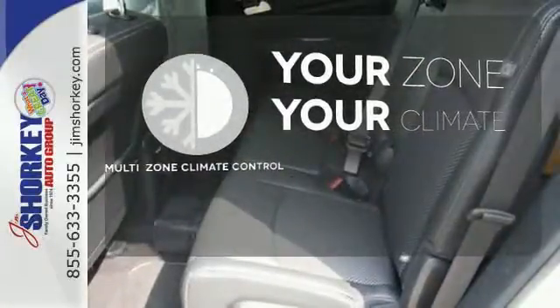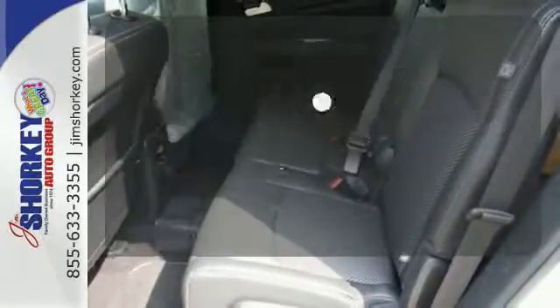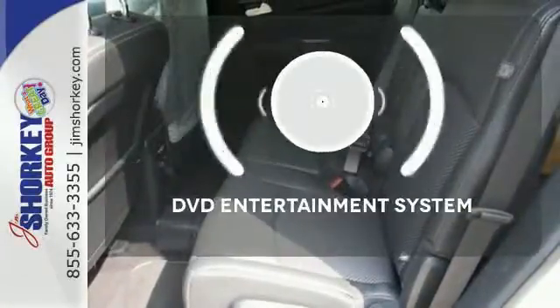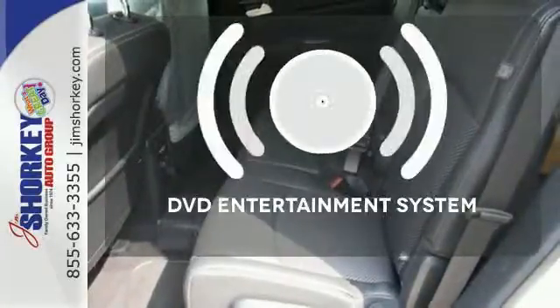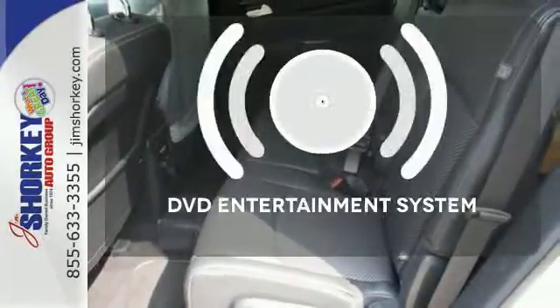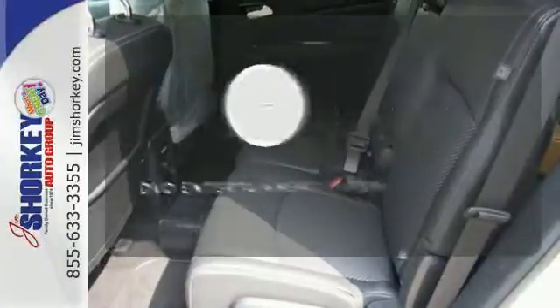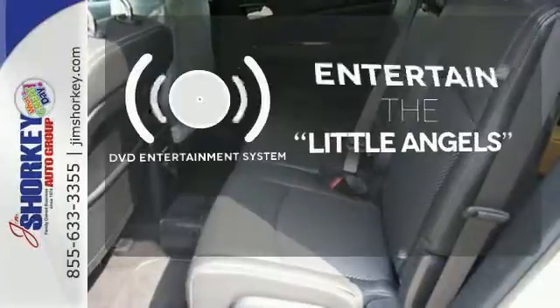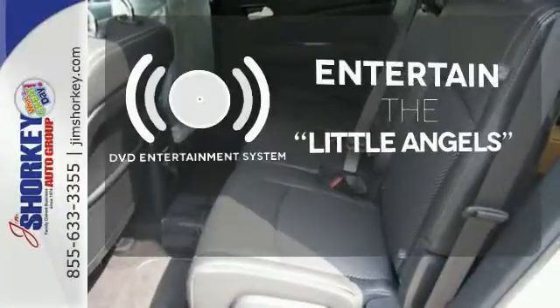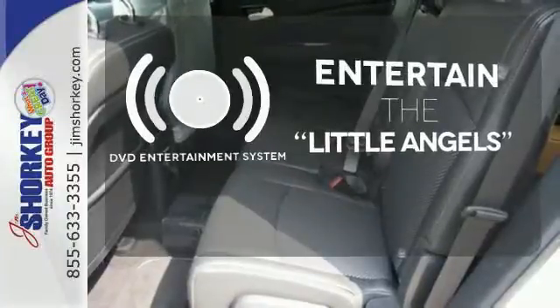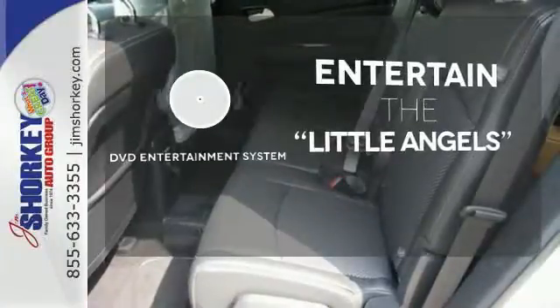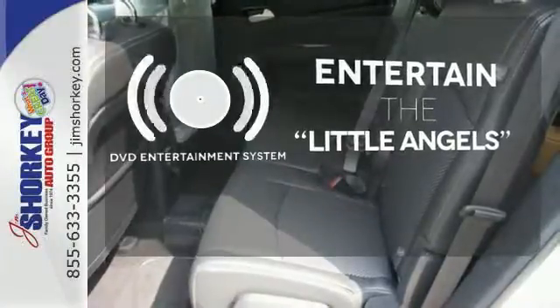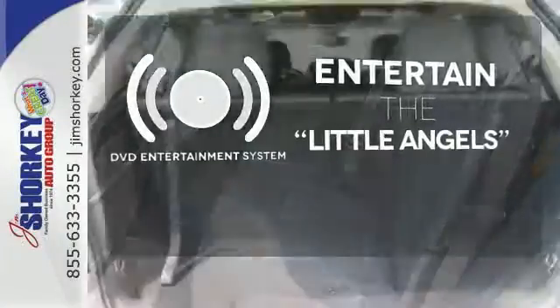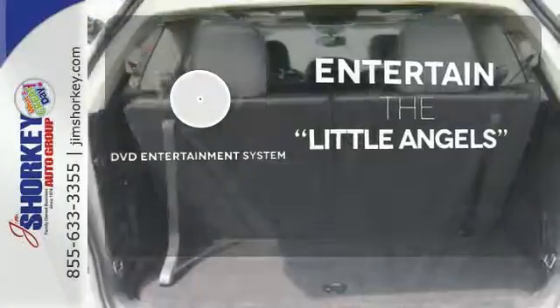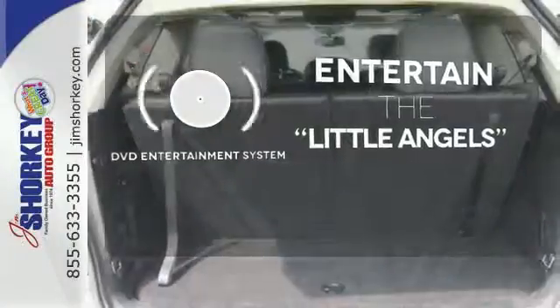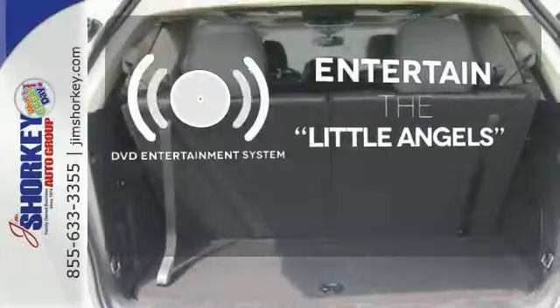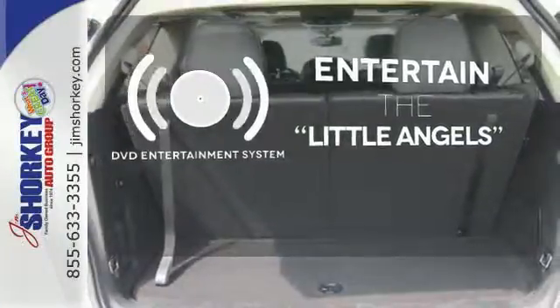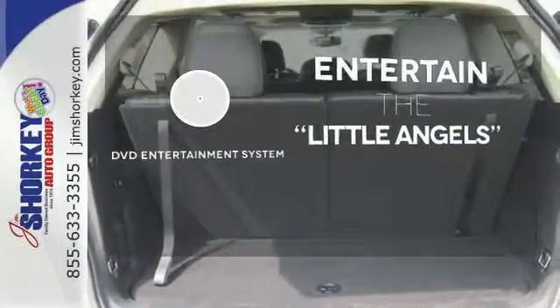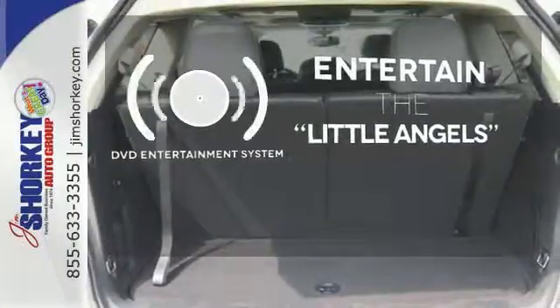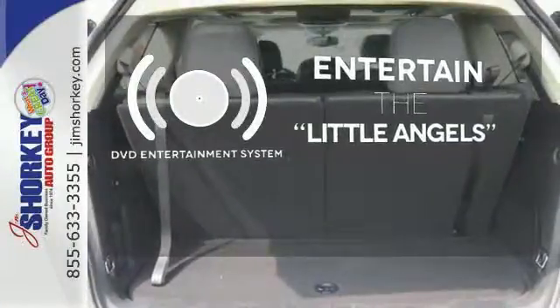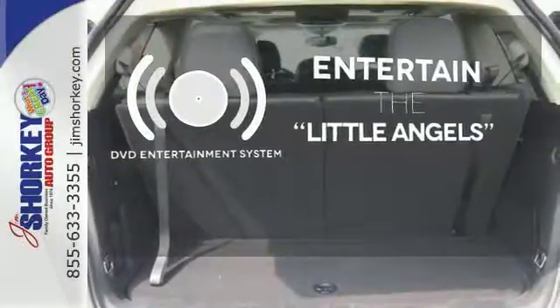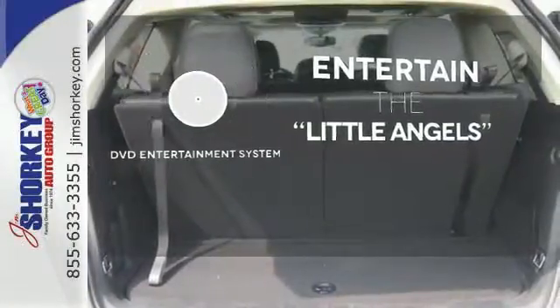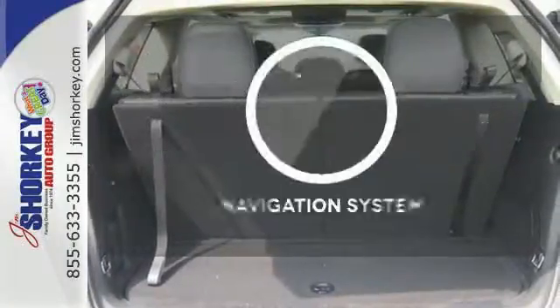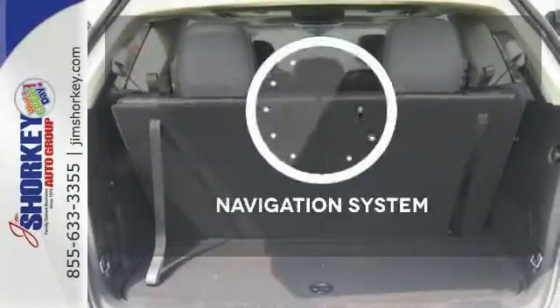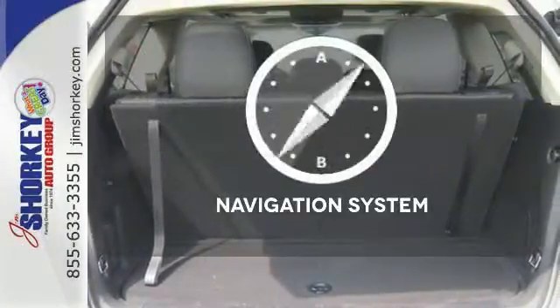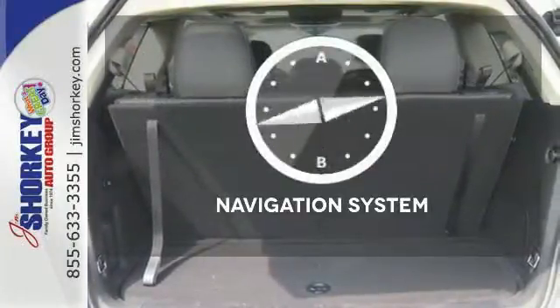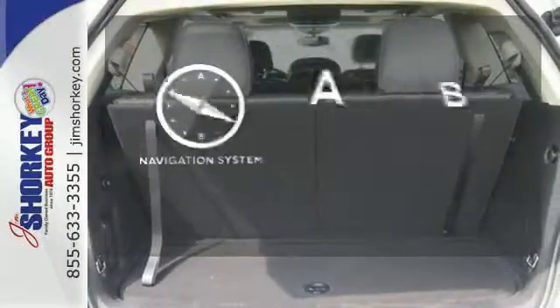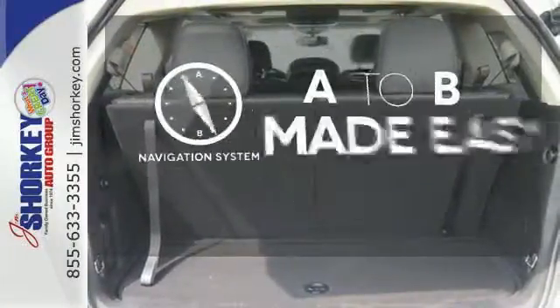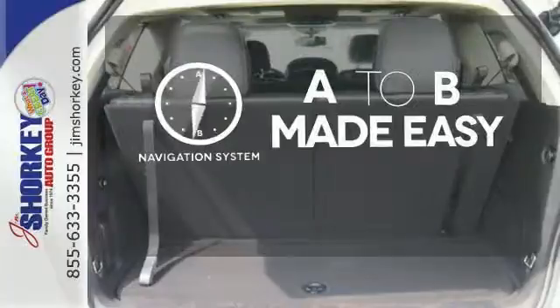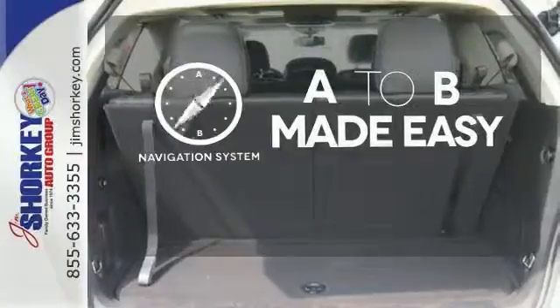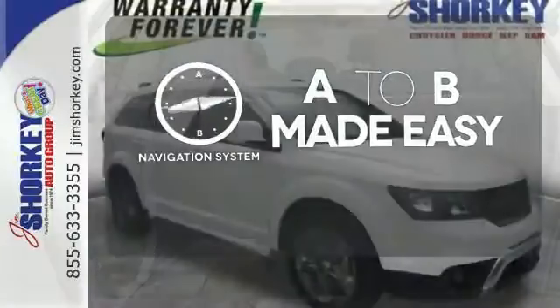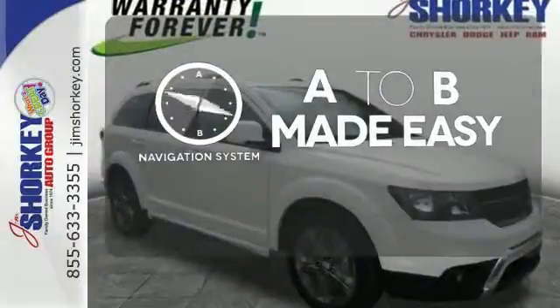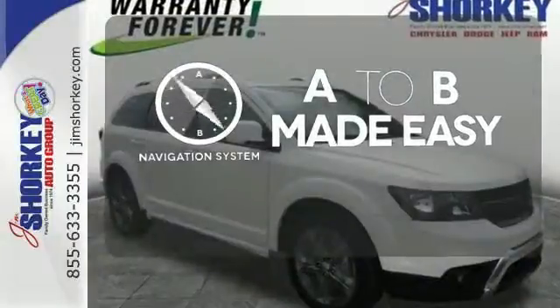The DVD entertainment system is perfect for your sweet little angels. Never feel lost again with the navigation system.